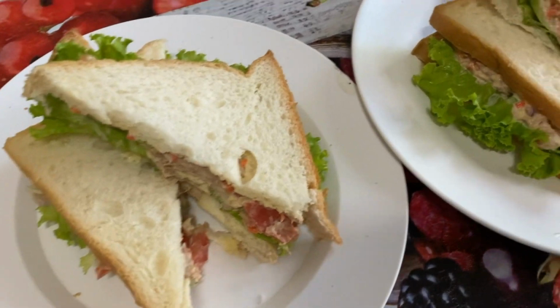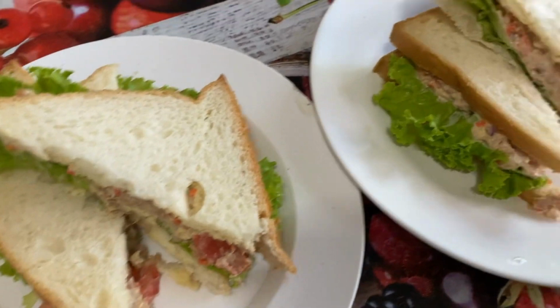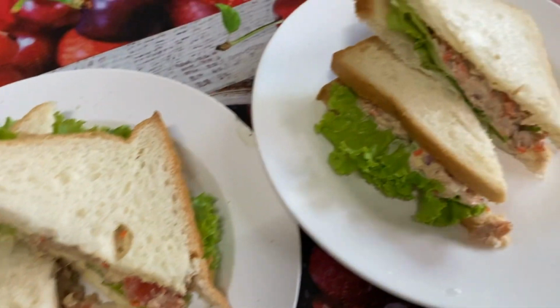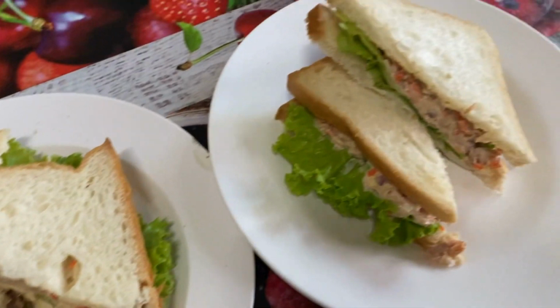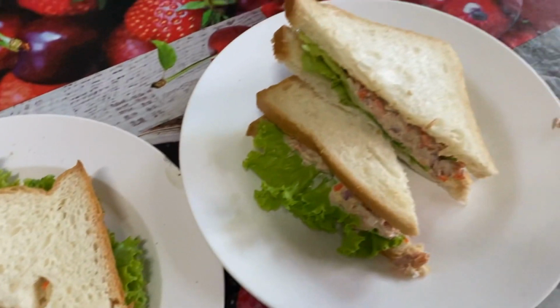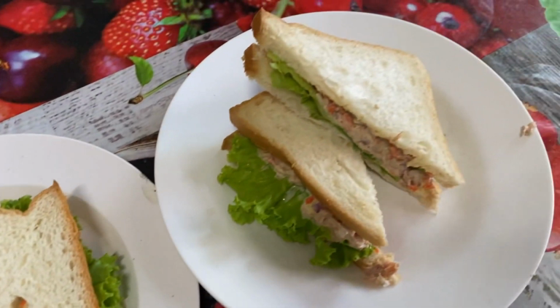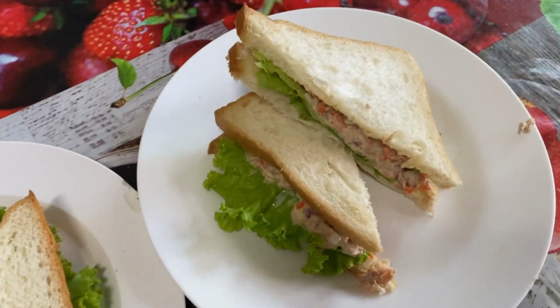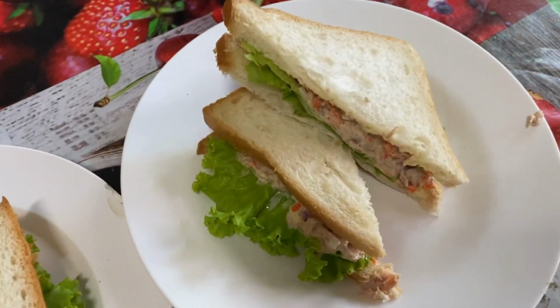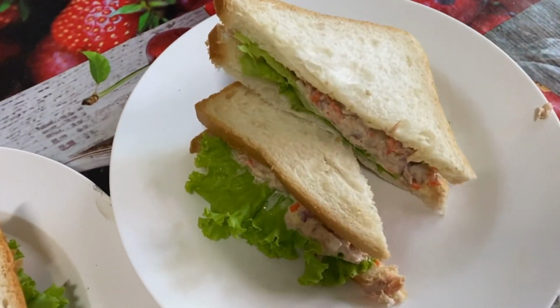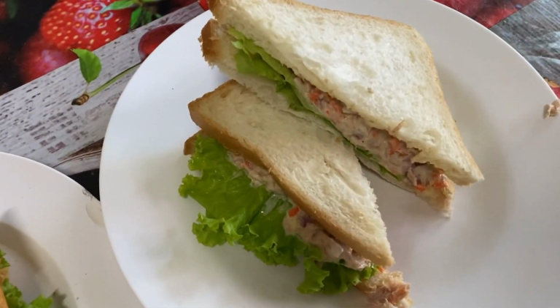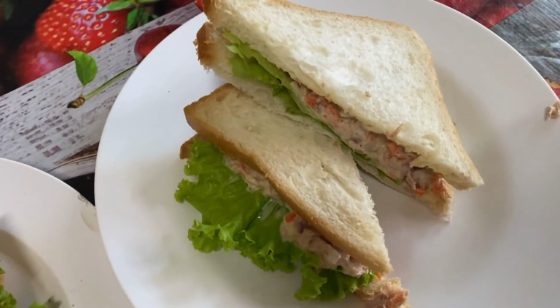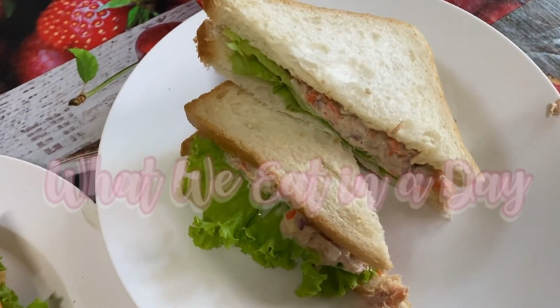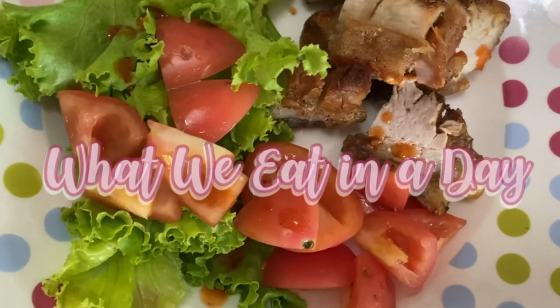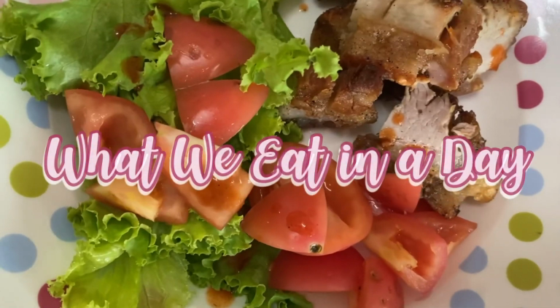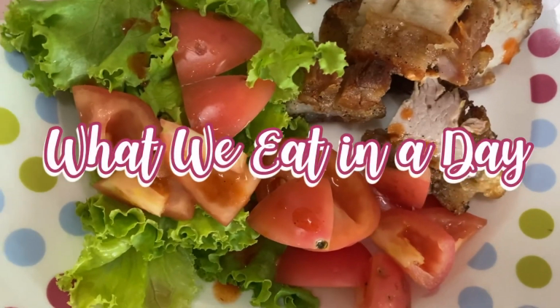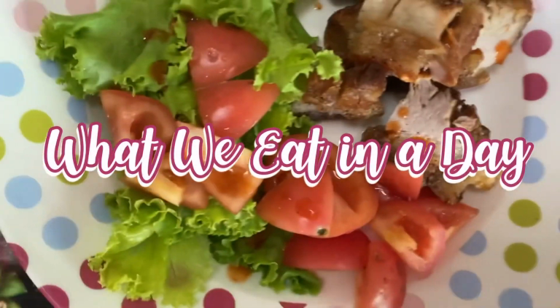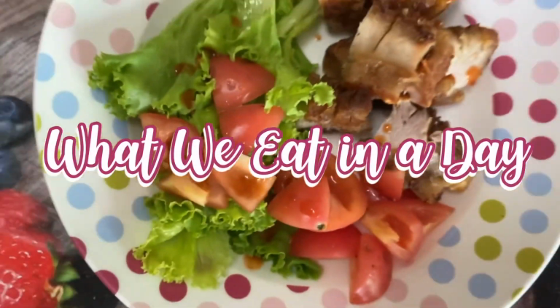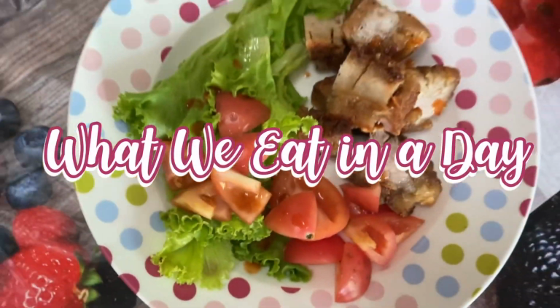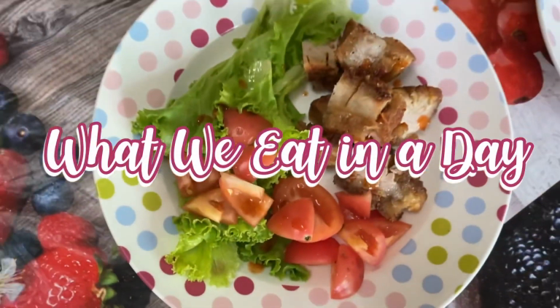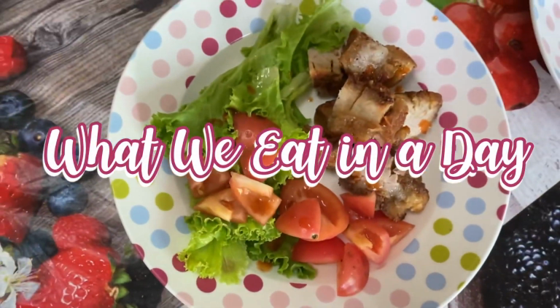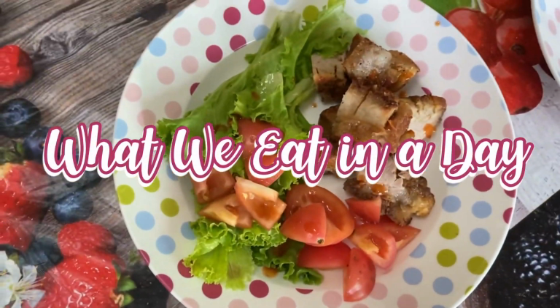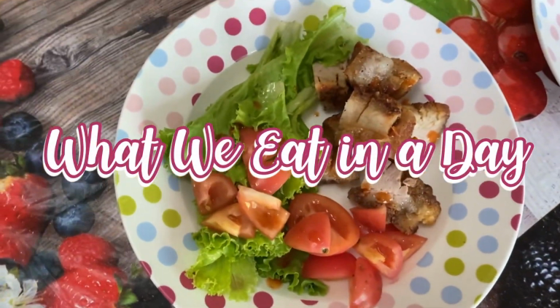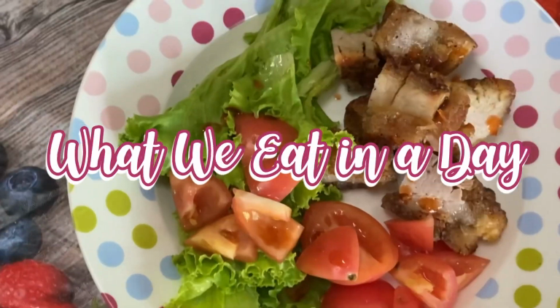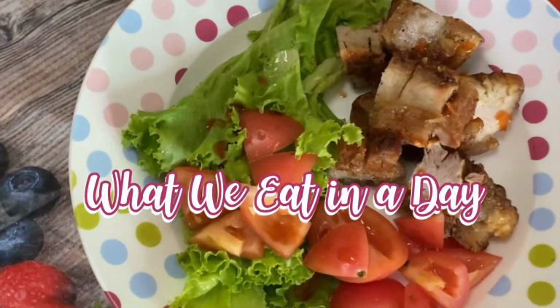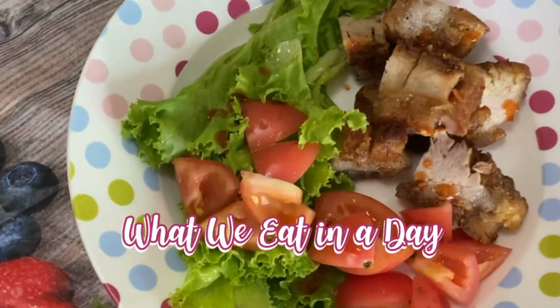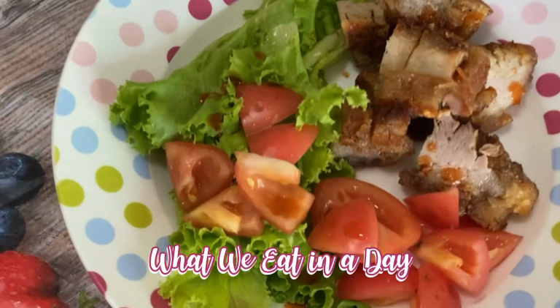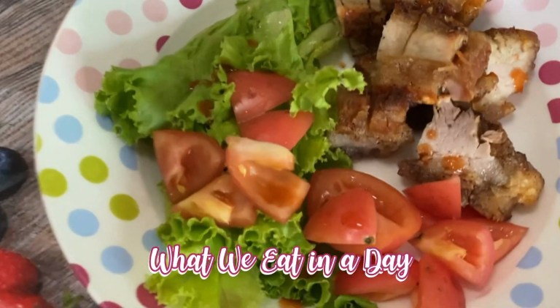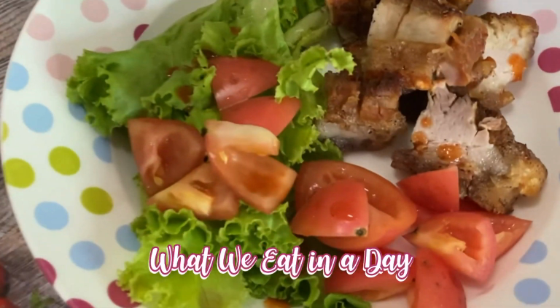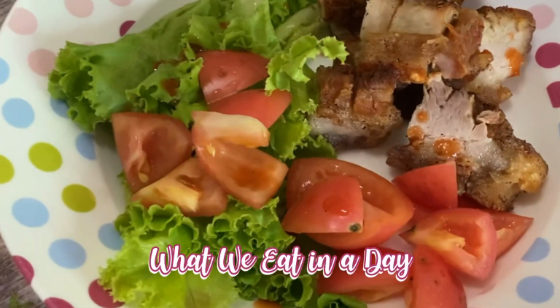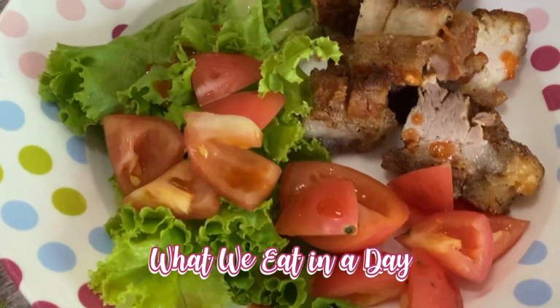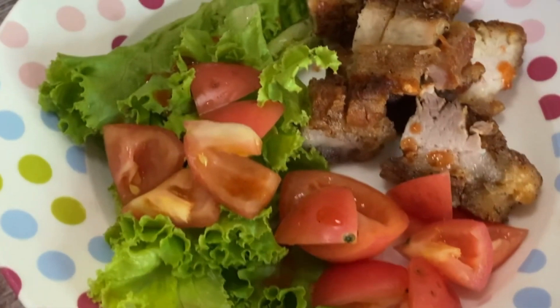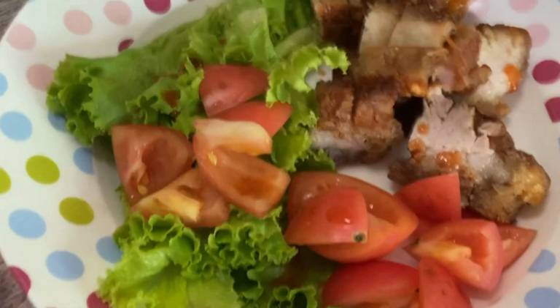Today I'm going to be sharing with you a simple meal preparation of the food we eat in a day.